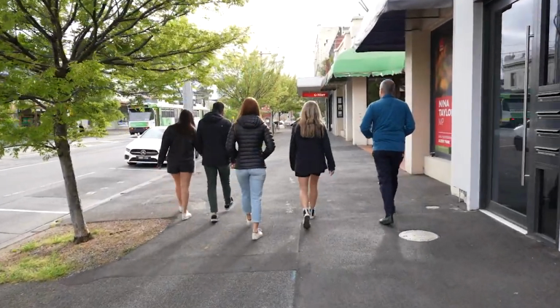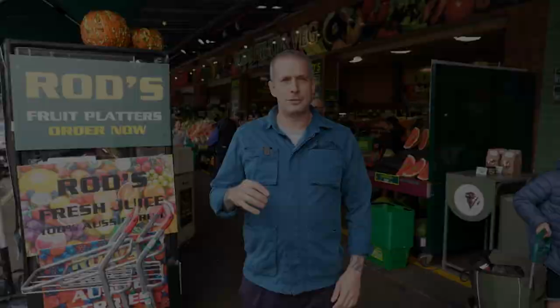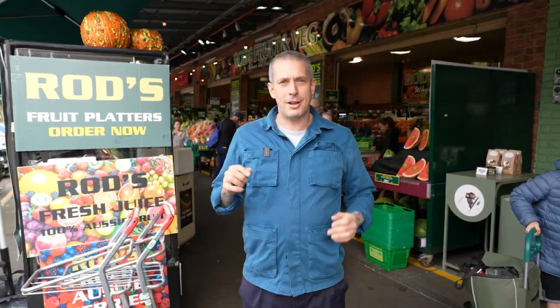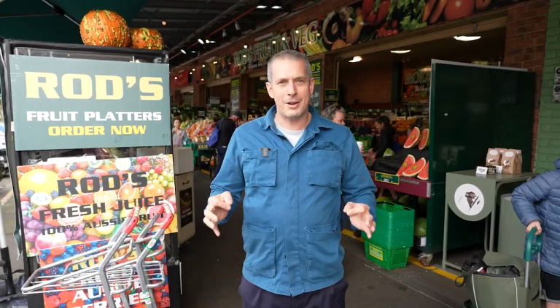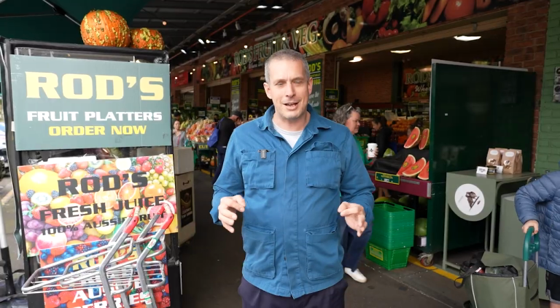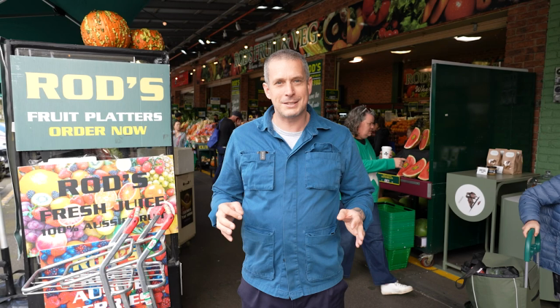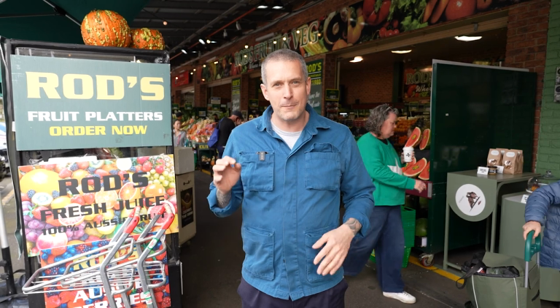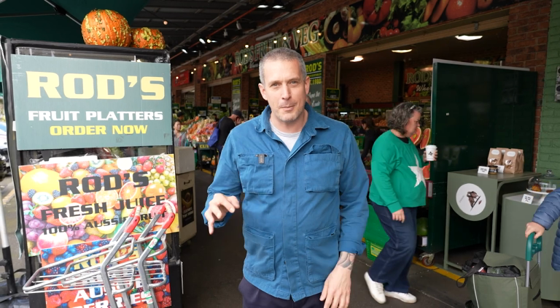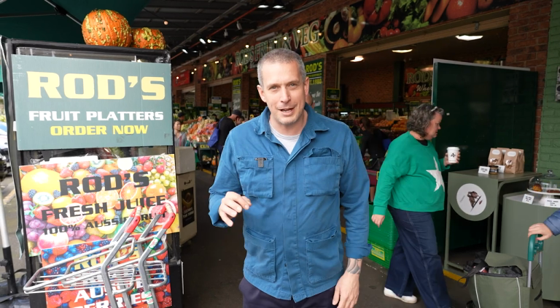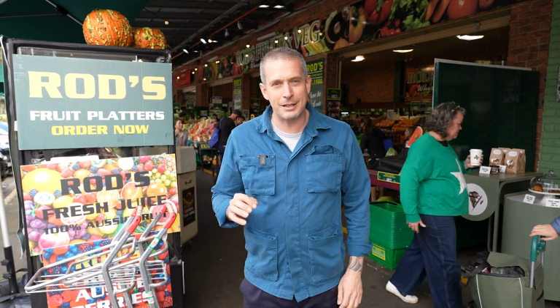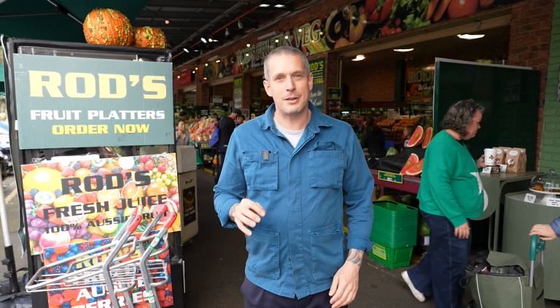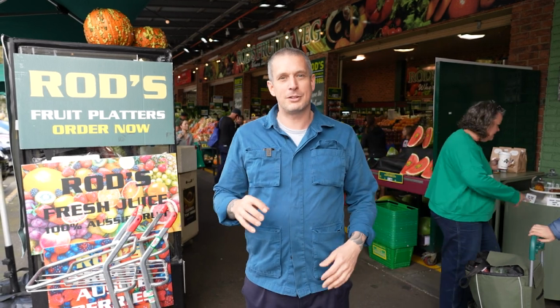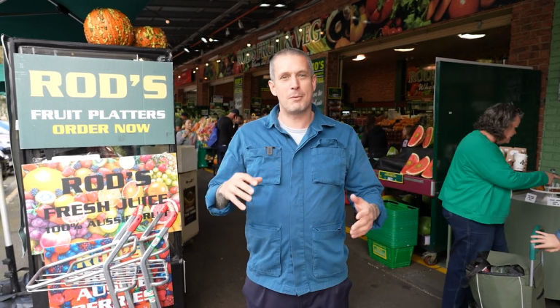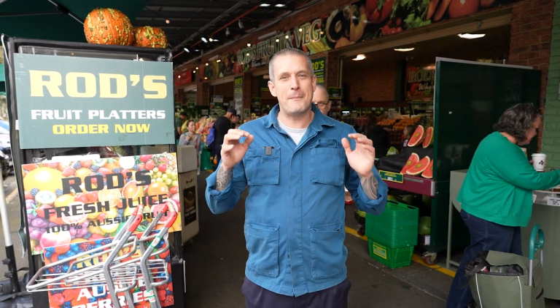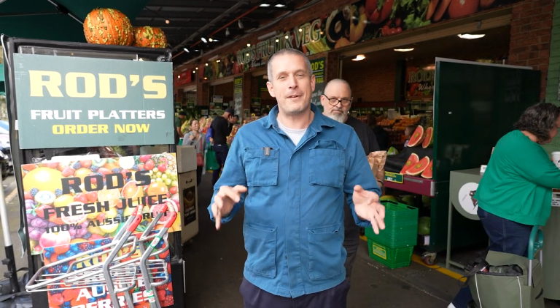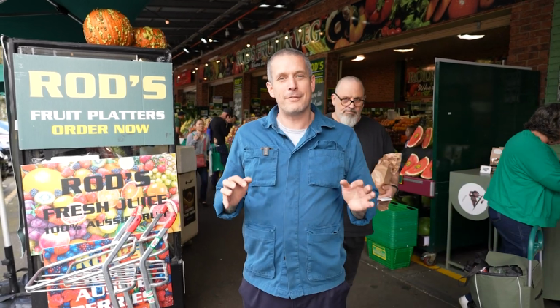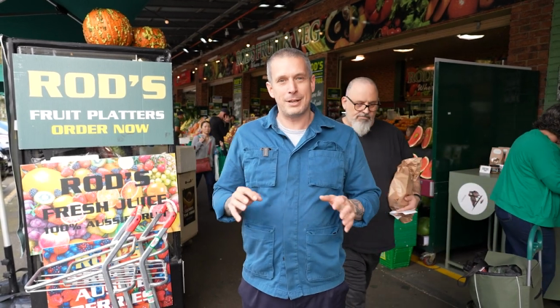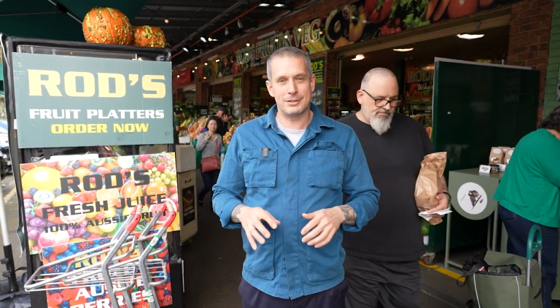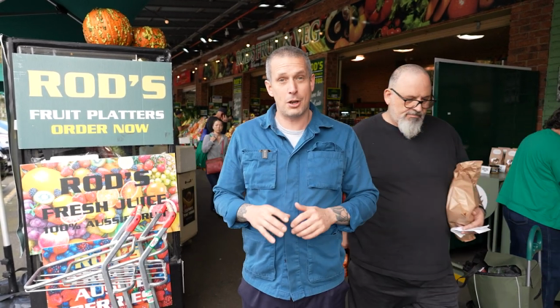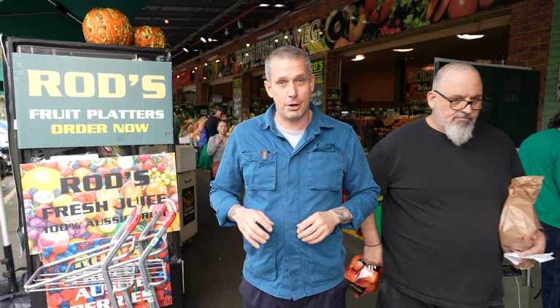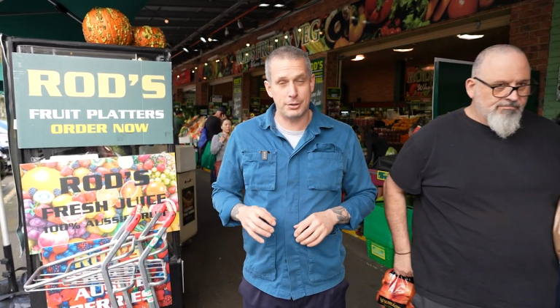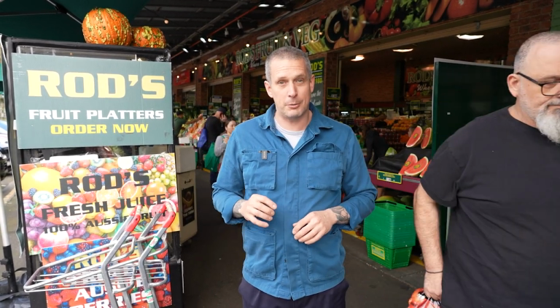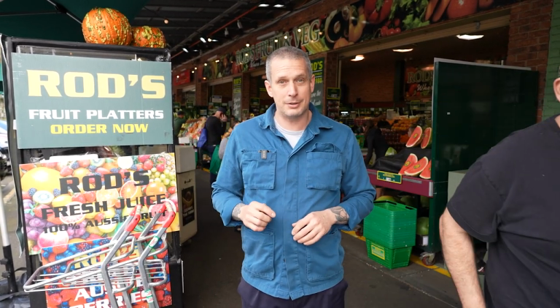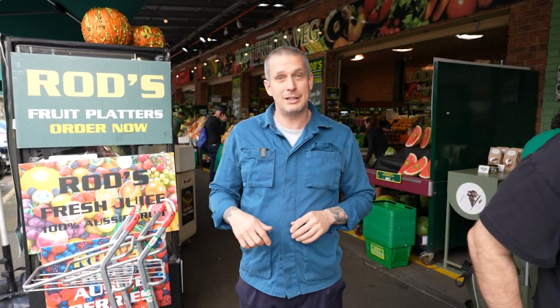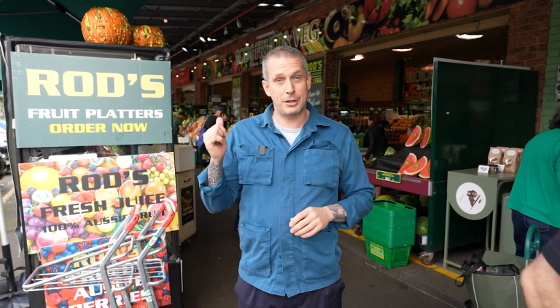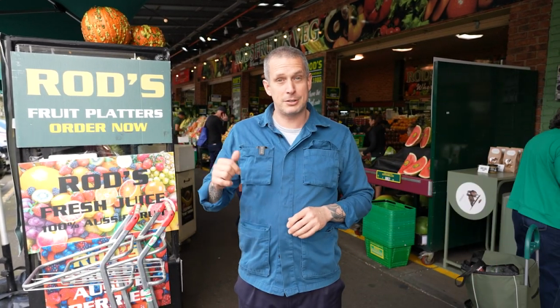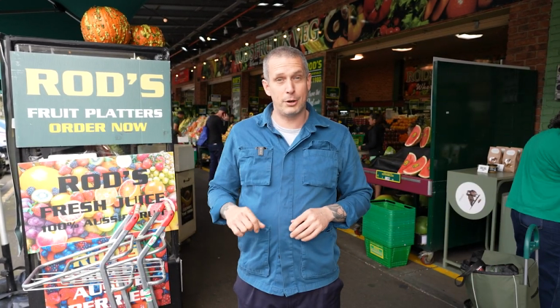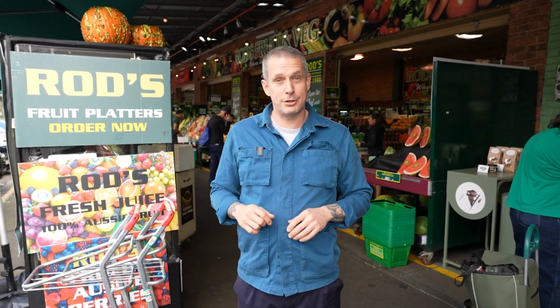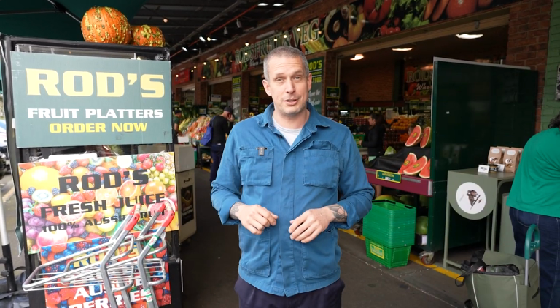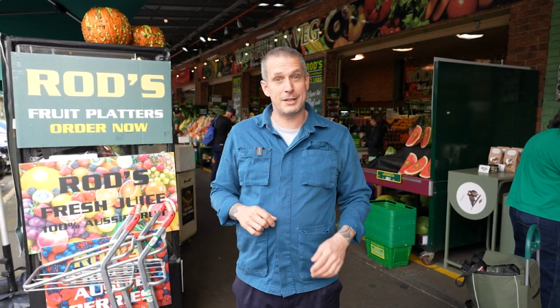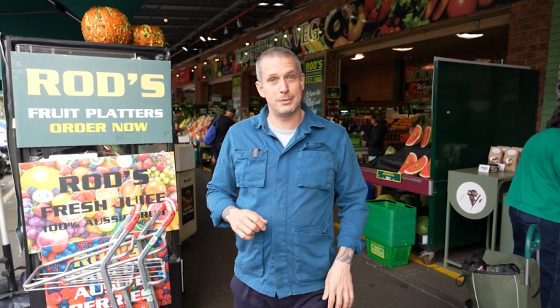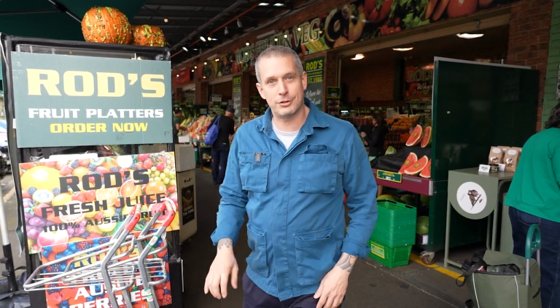So here we are at South Melbourne Market — this is one of my favorite places to go grocery shopping. Let's go get some produce and make some lunch.